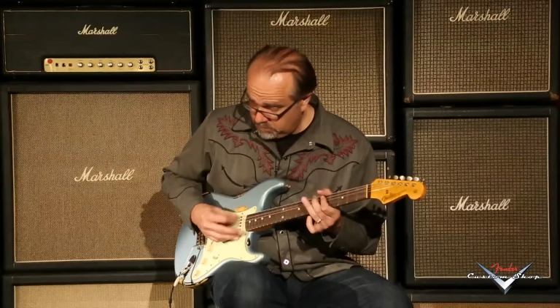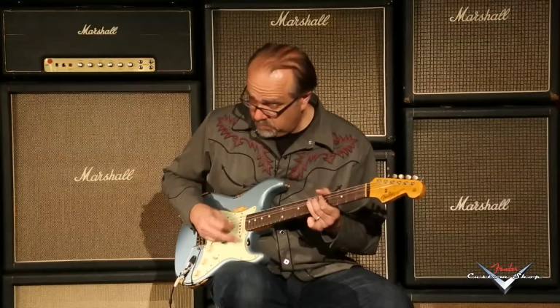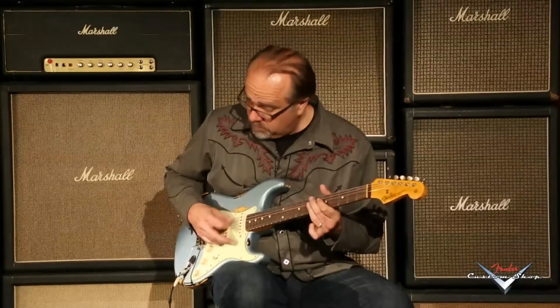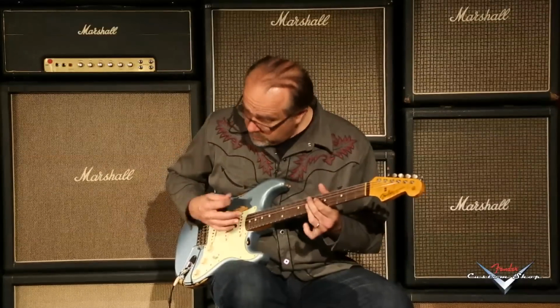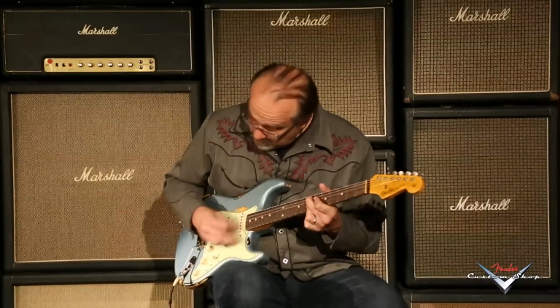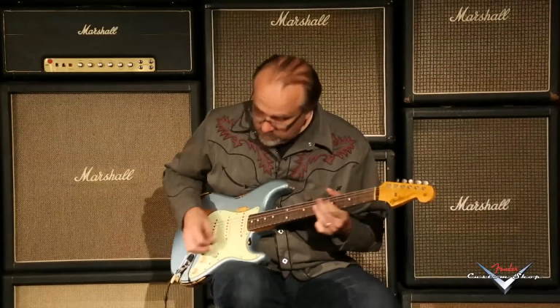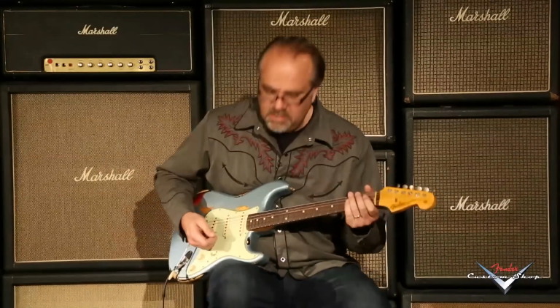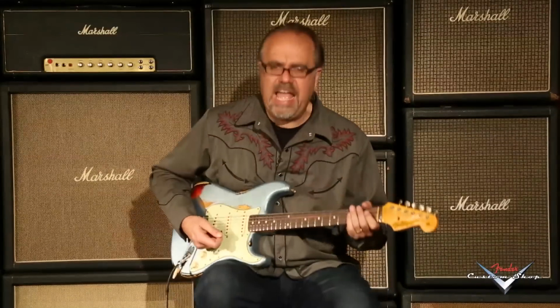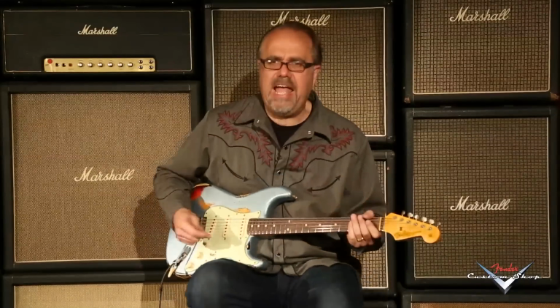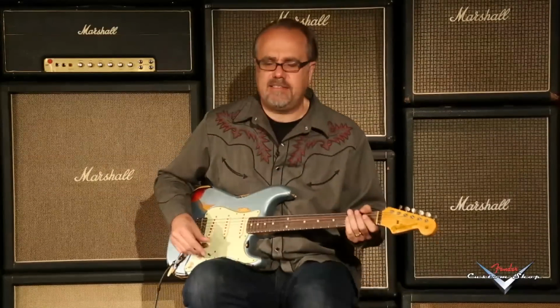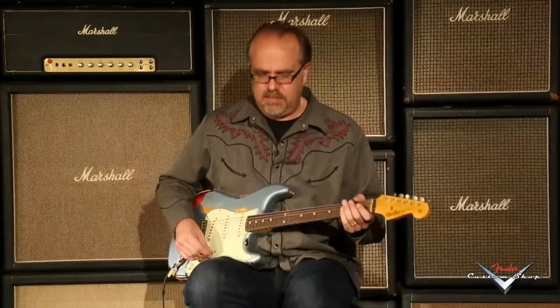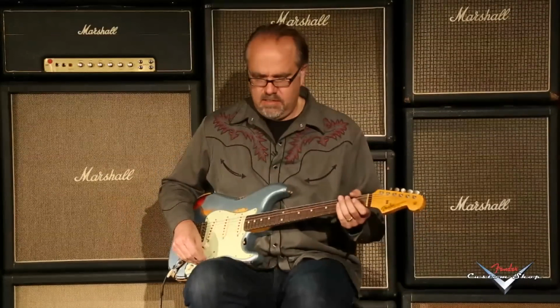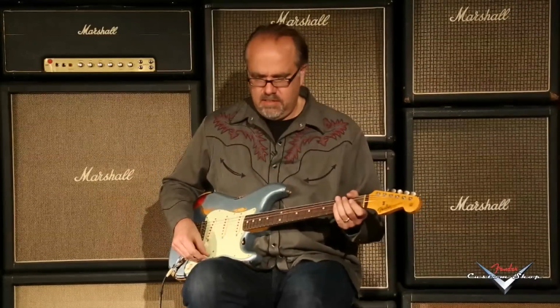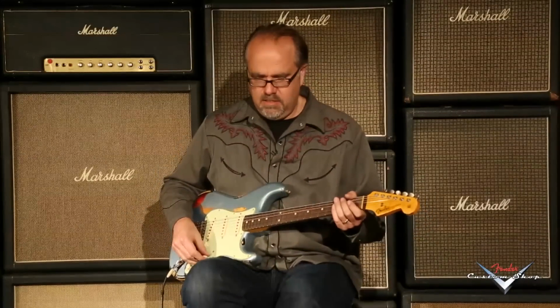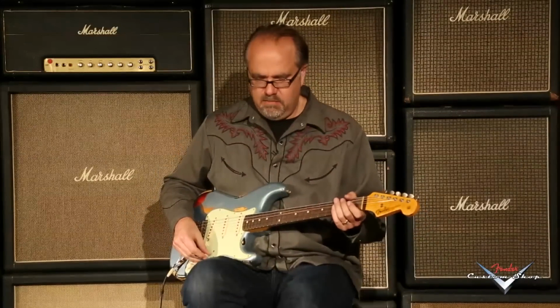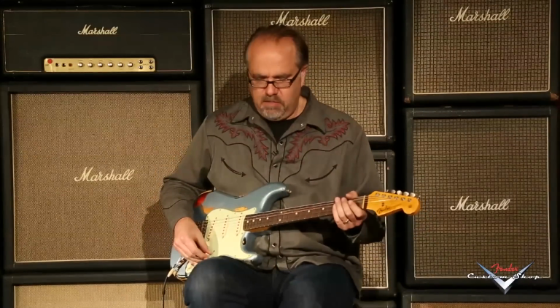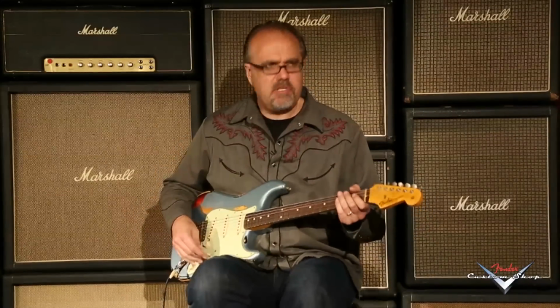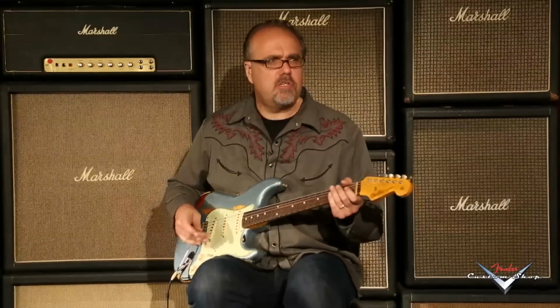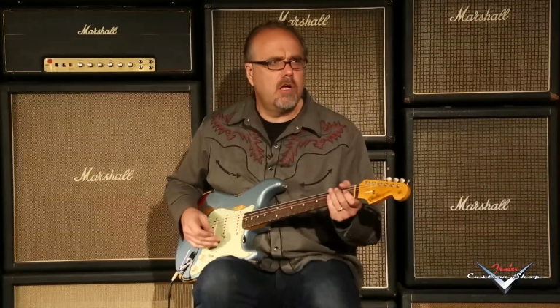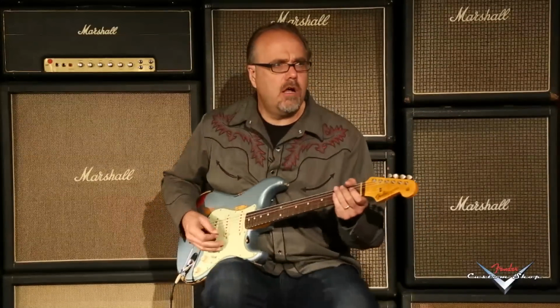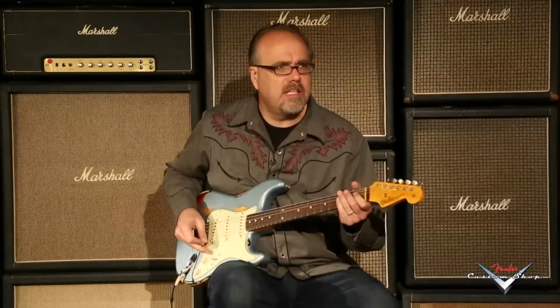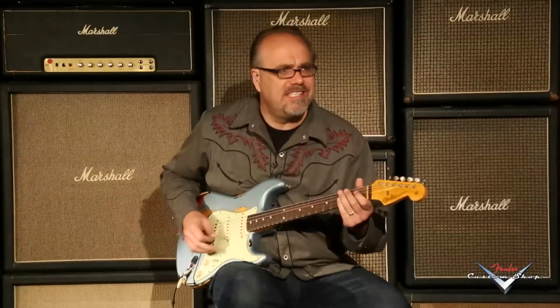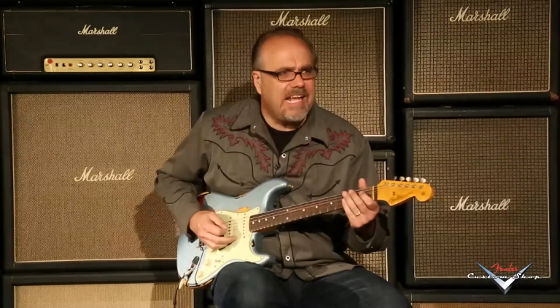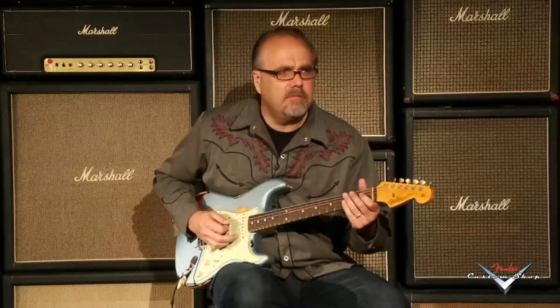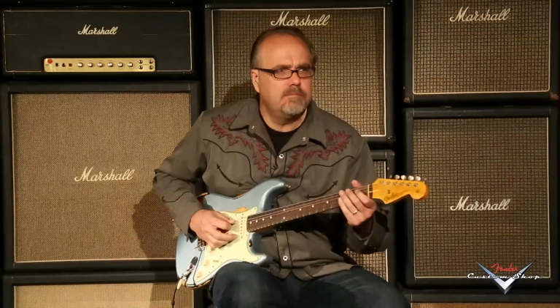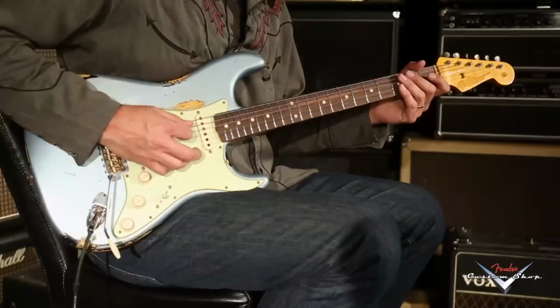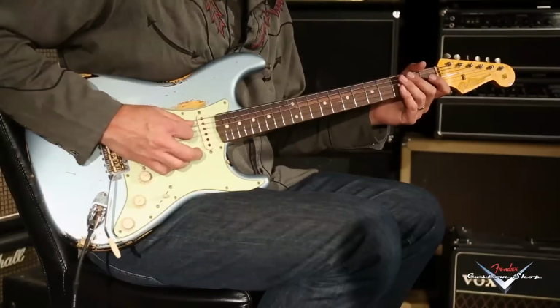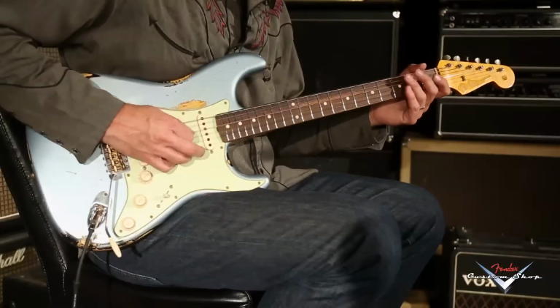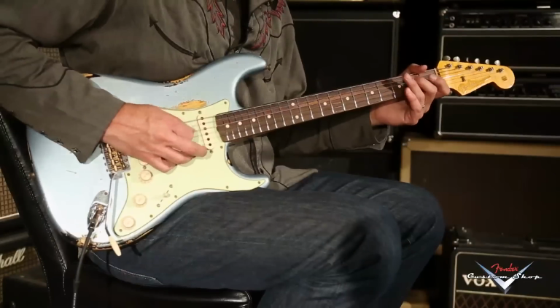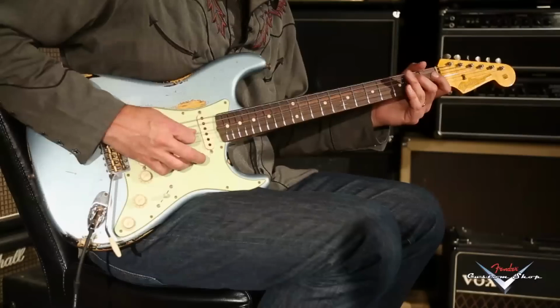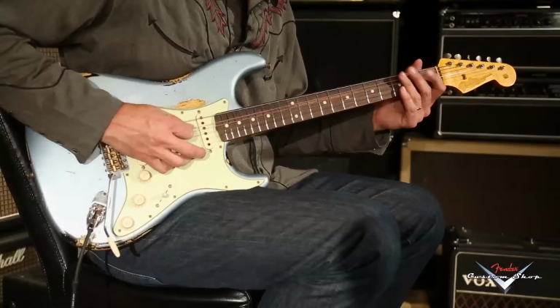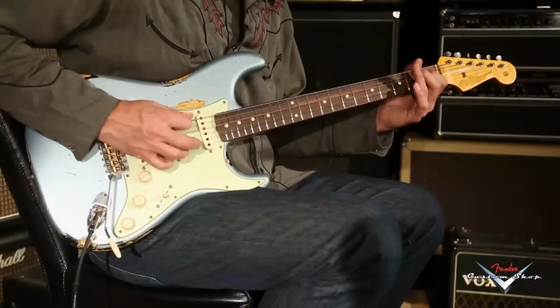Here we go. Middle position, y'all. Let's dig it. Here we go. [guitar playing]